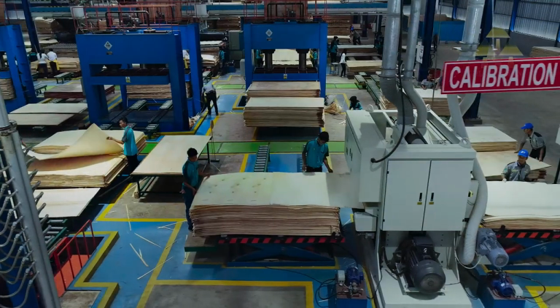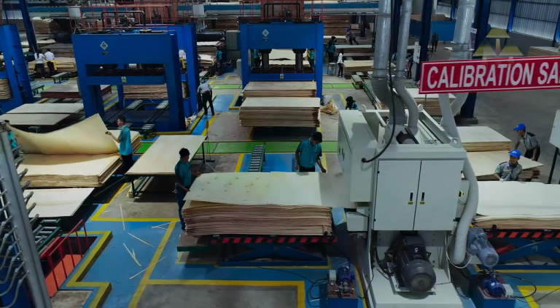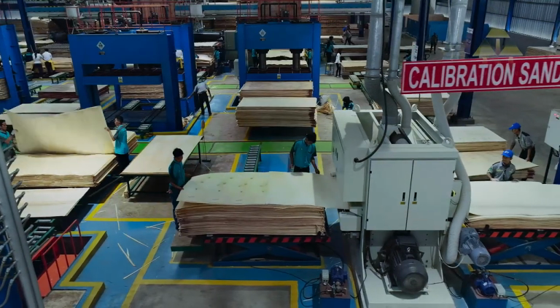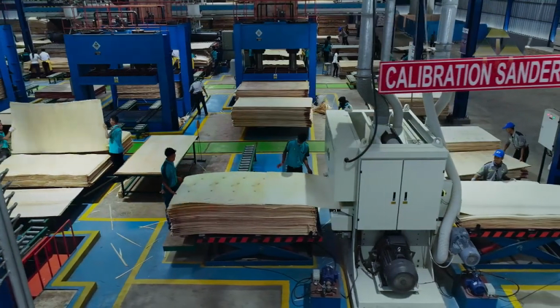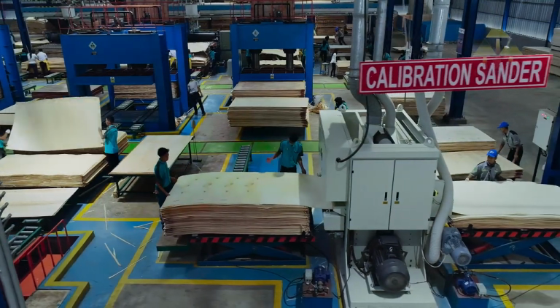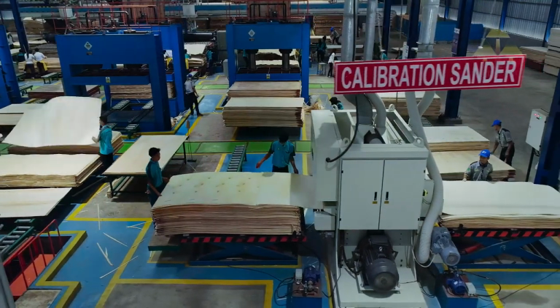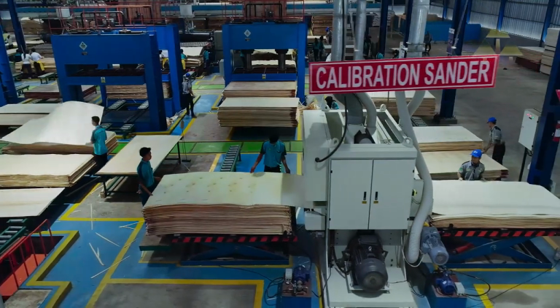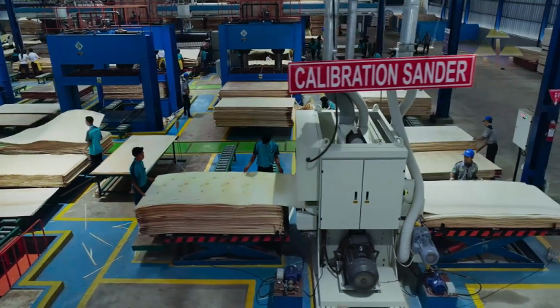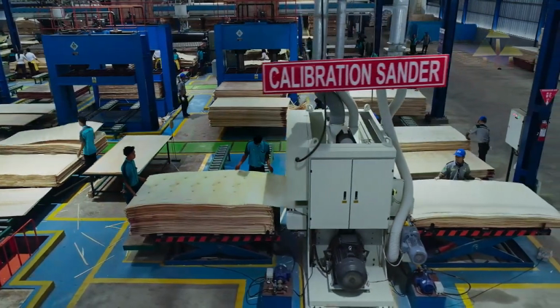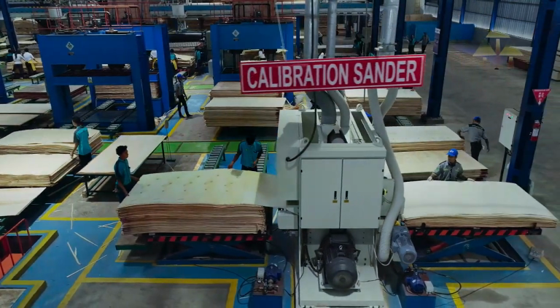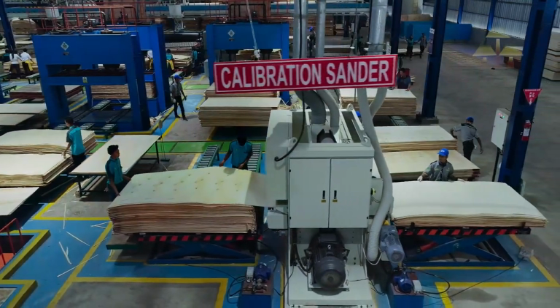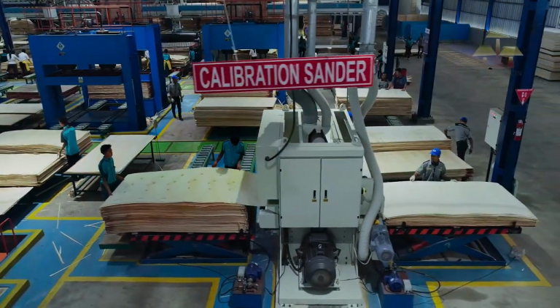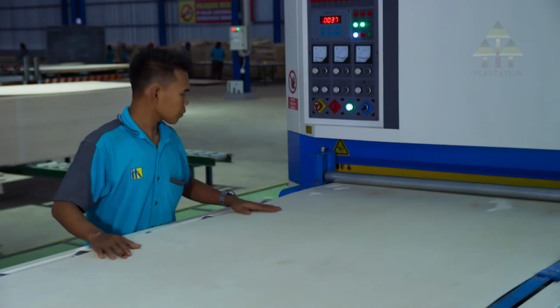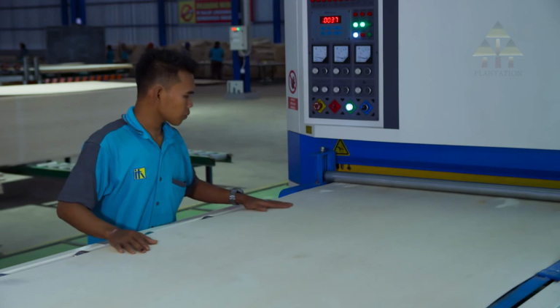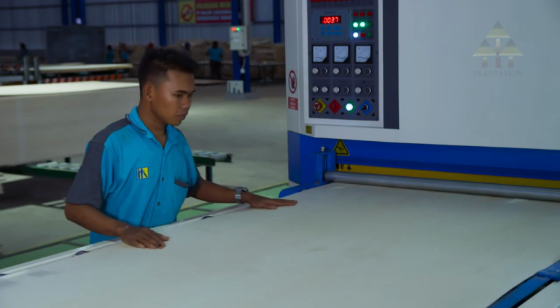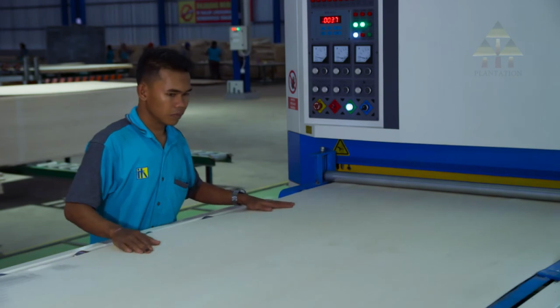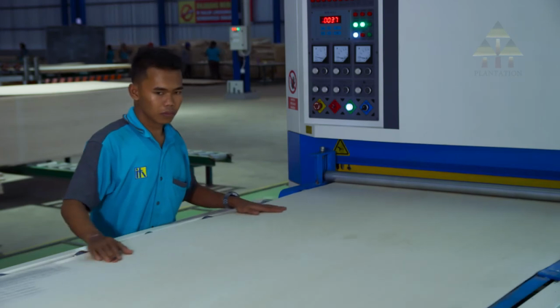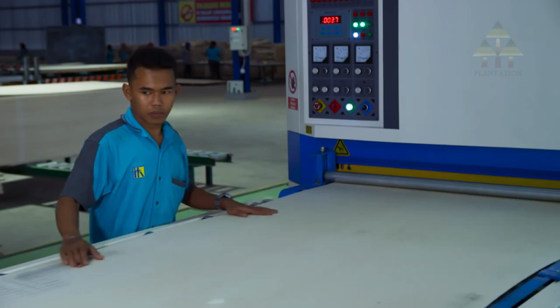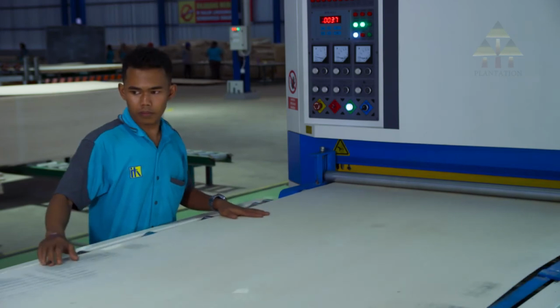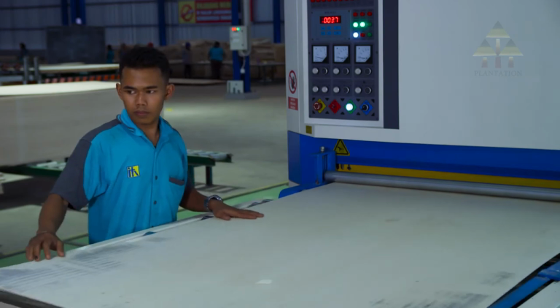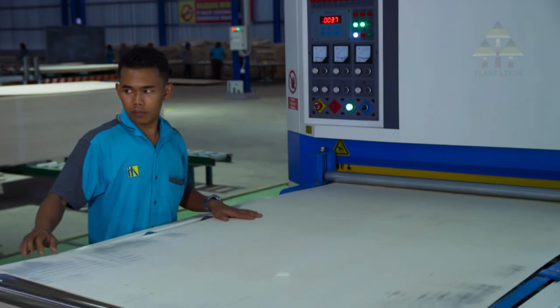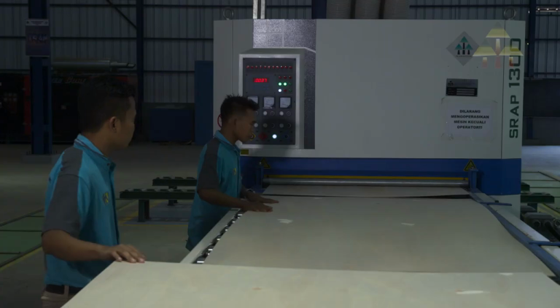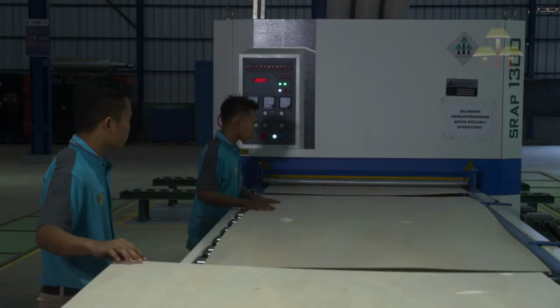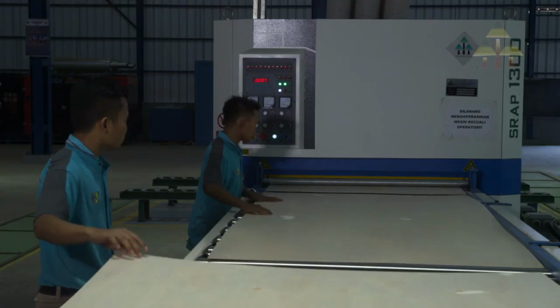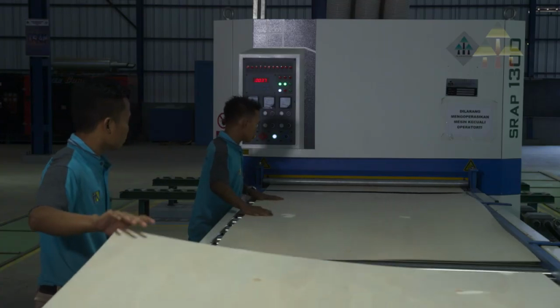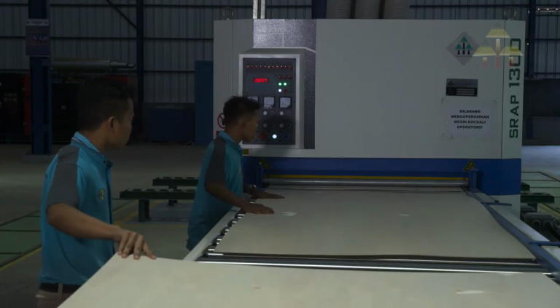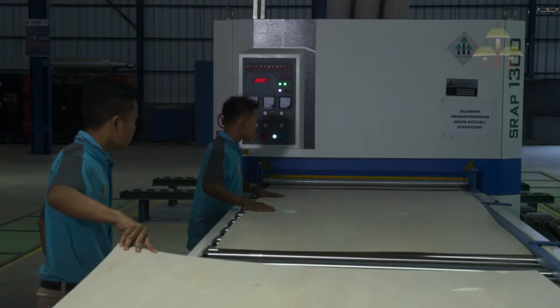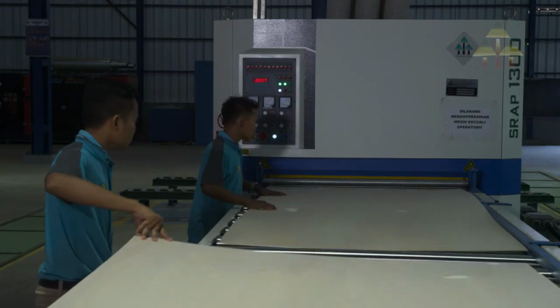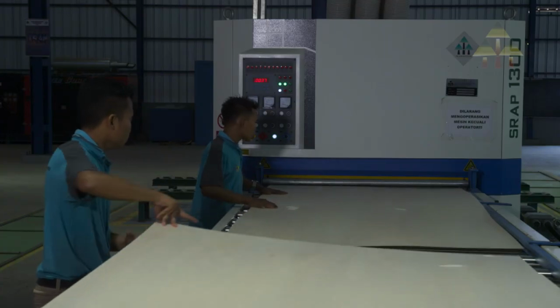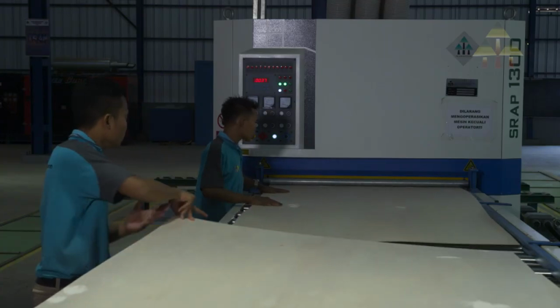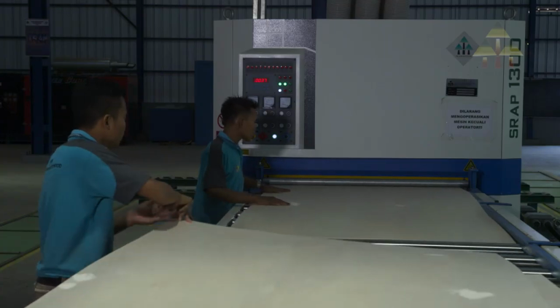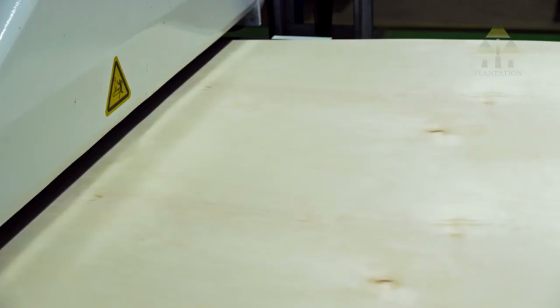Sanding creates a smooth surface by passing the panels through the sanding machine, complete with in-feed or out-feed conveyors.